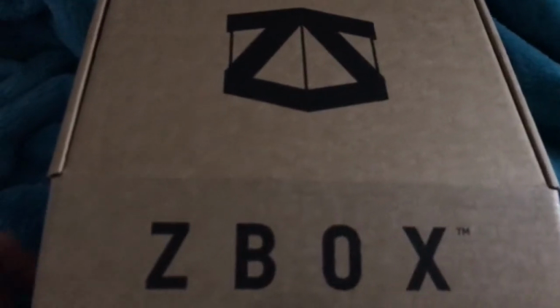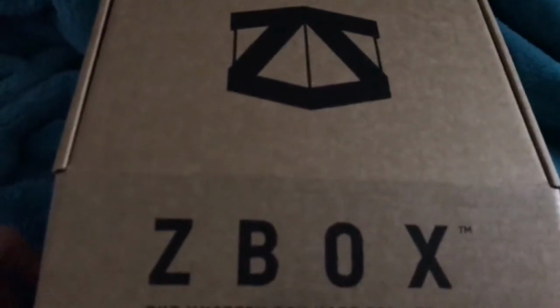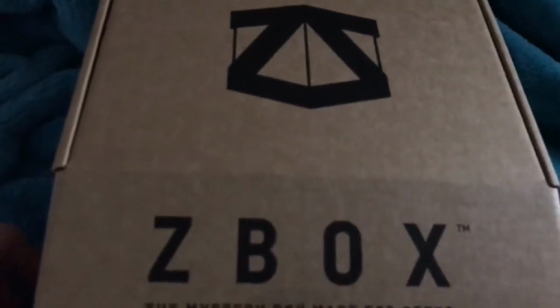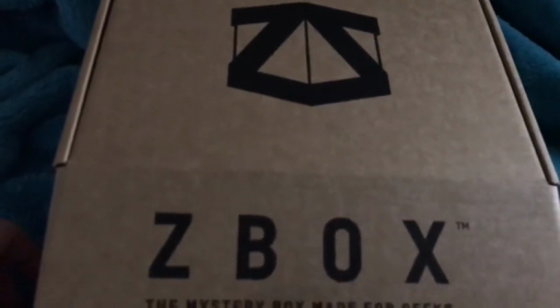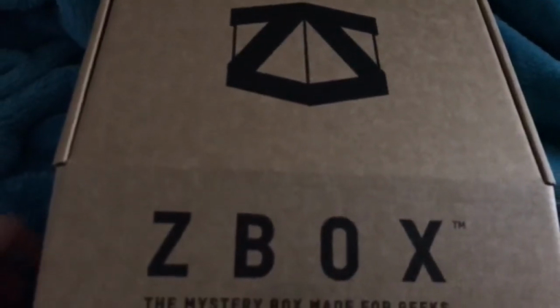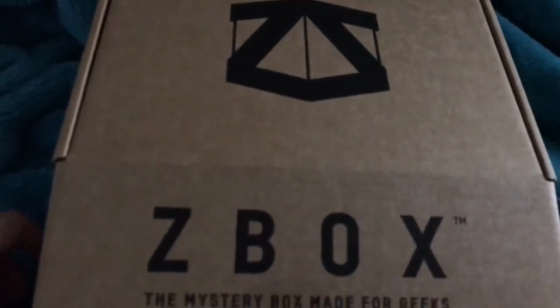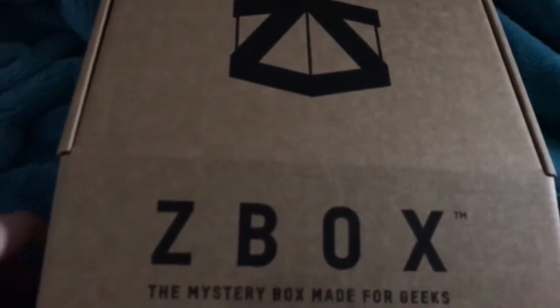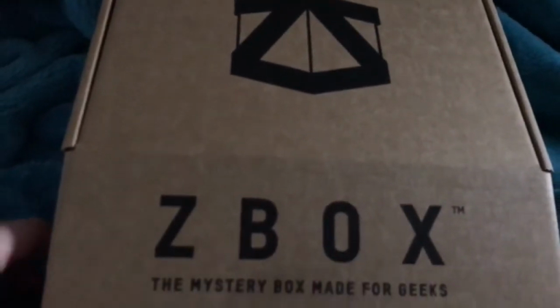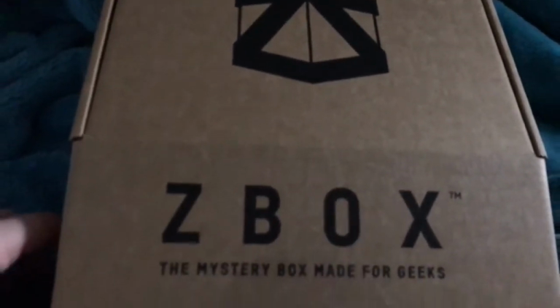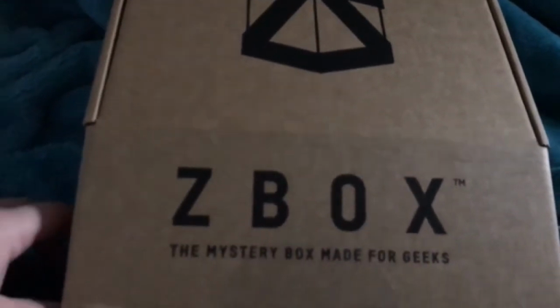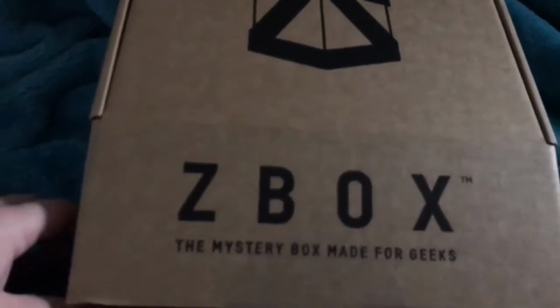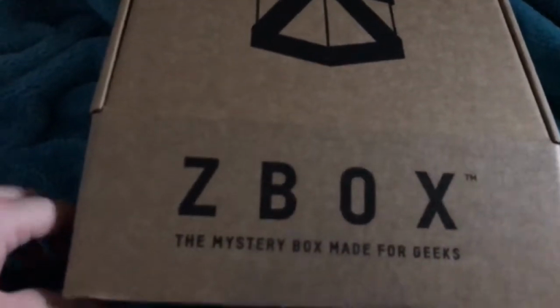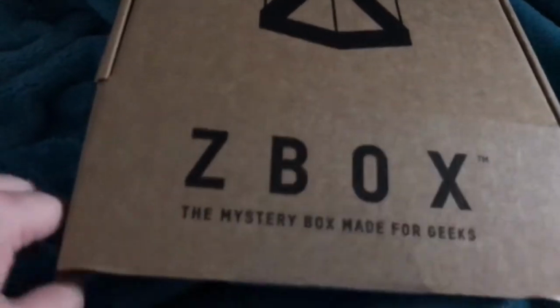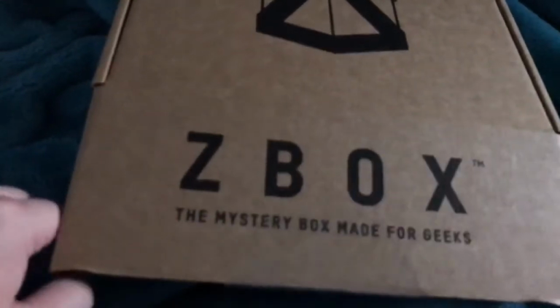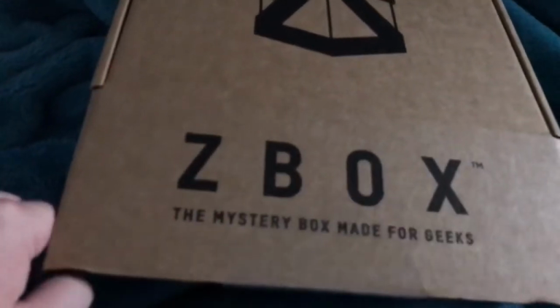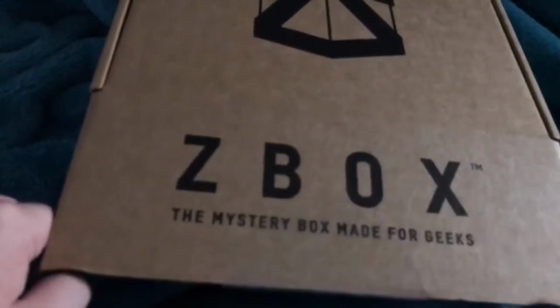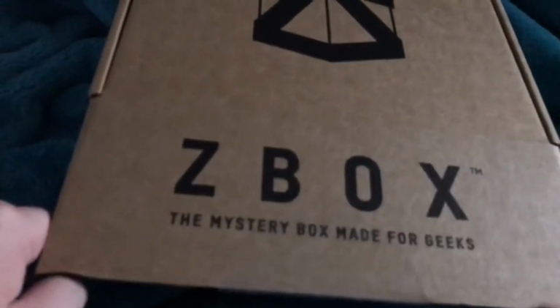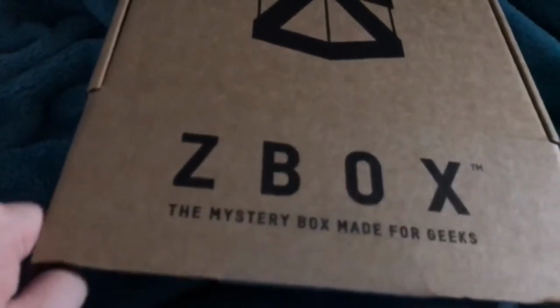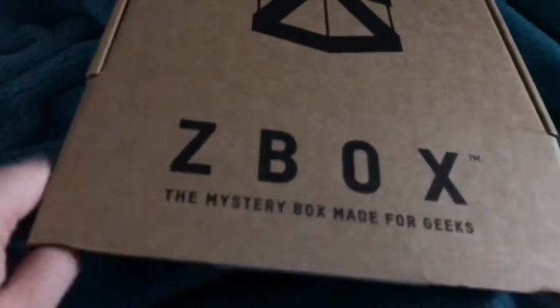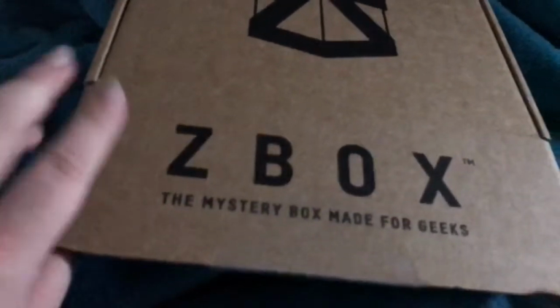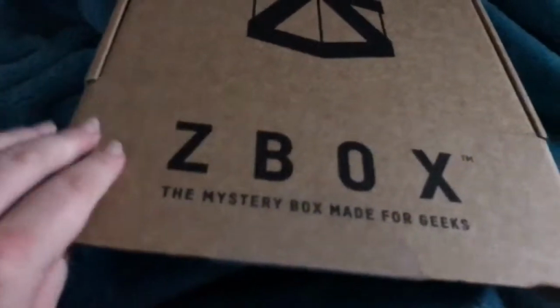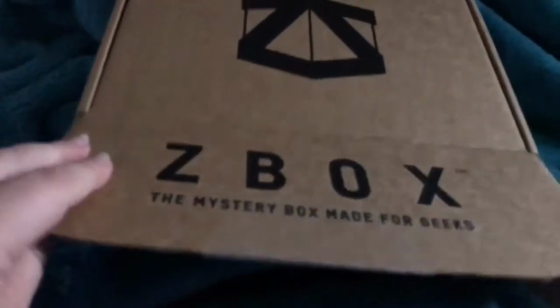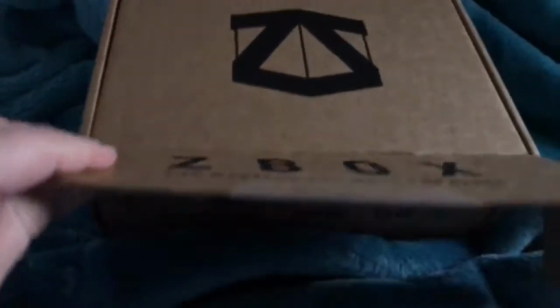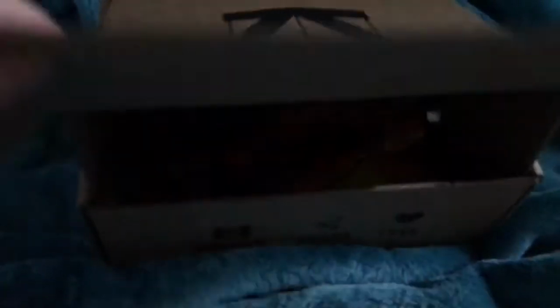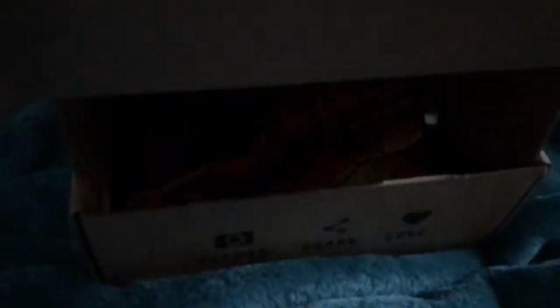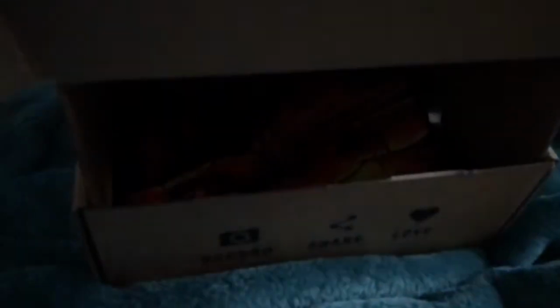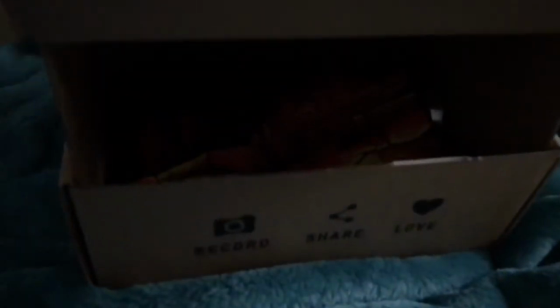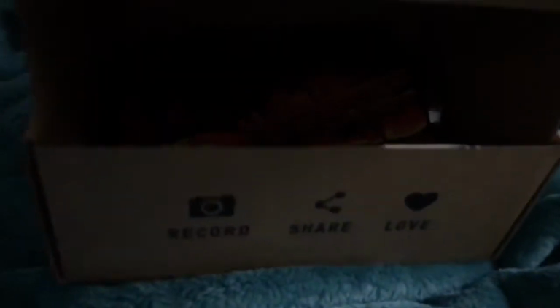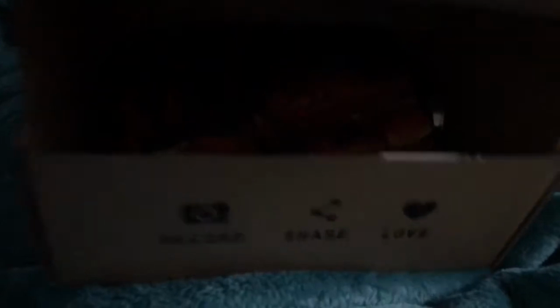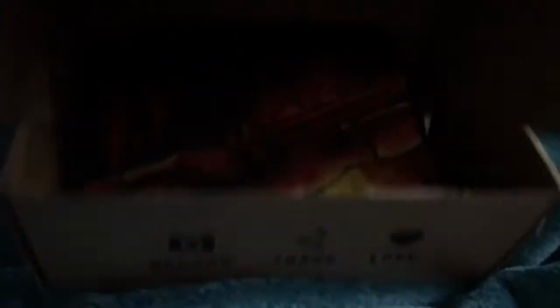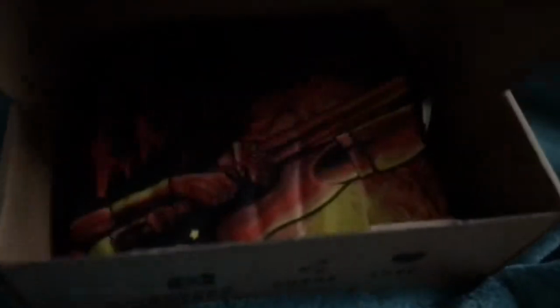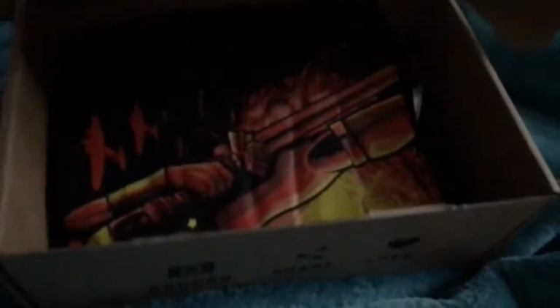Hi guys, back with this month's unboxing of the blue box, let's get into it.